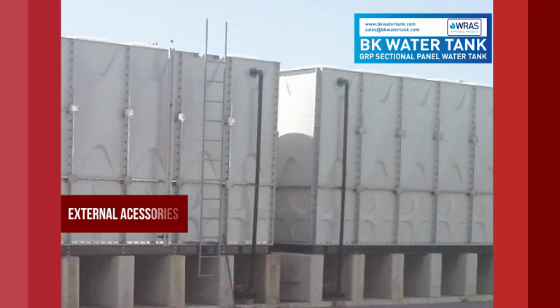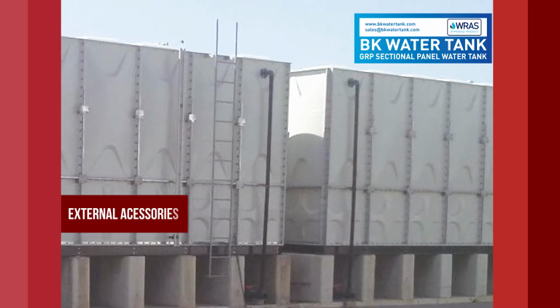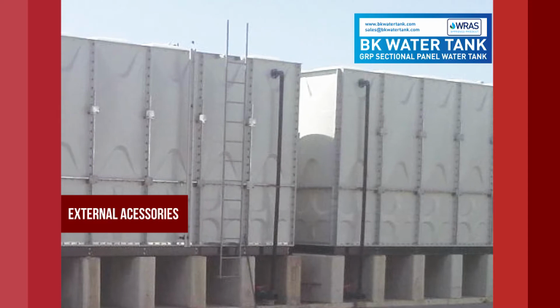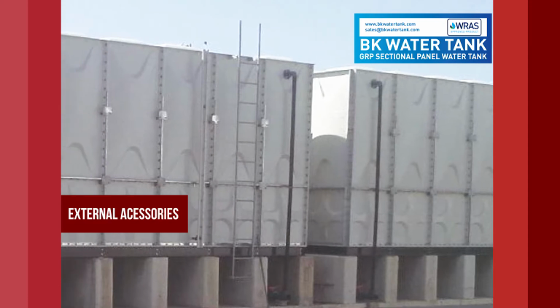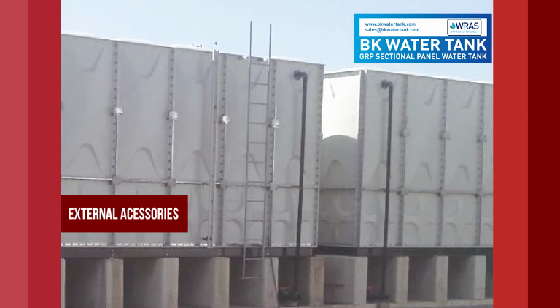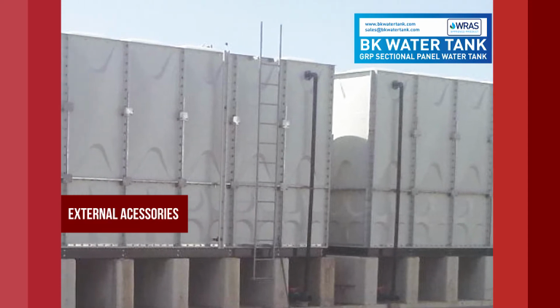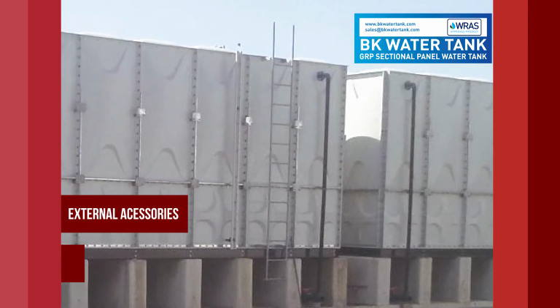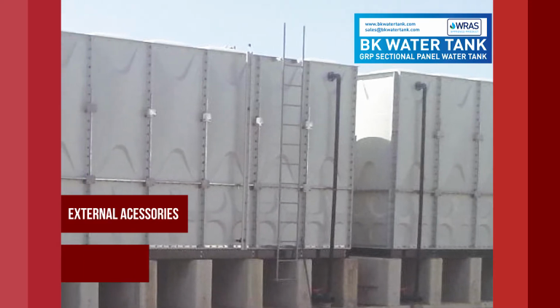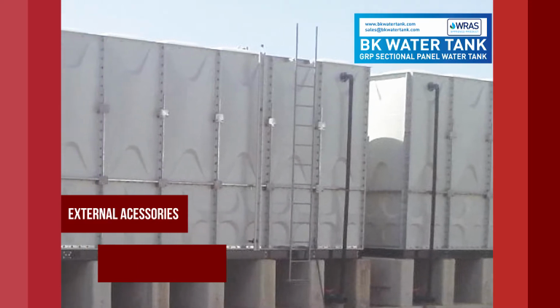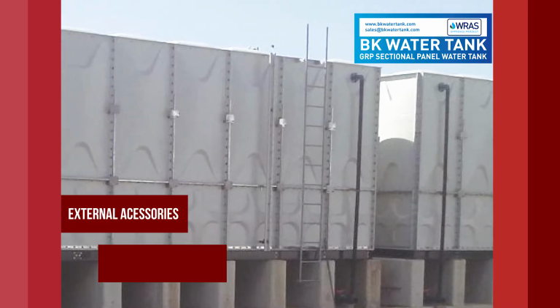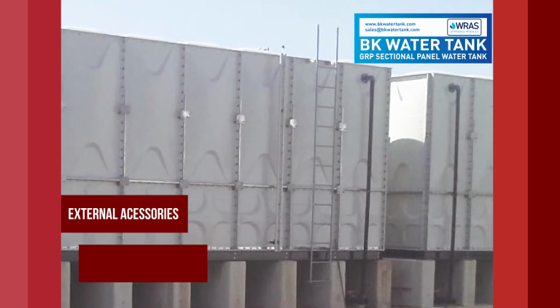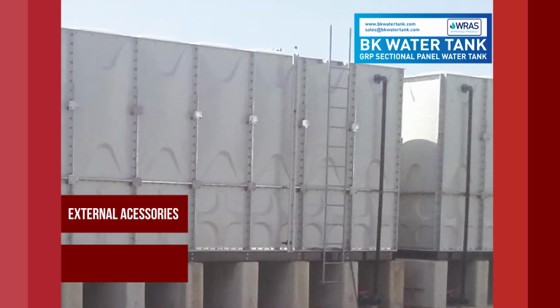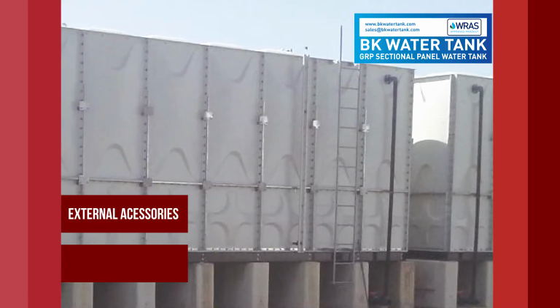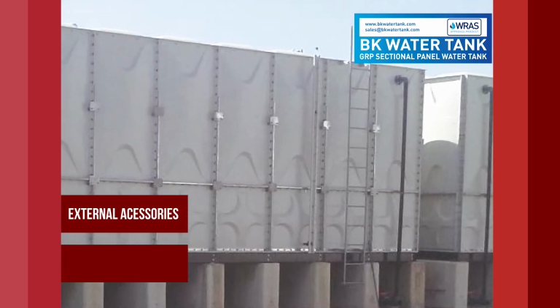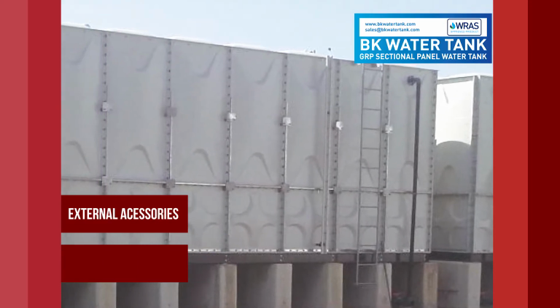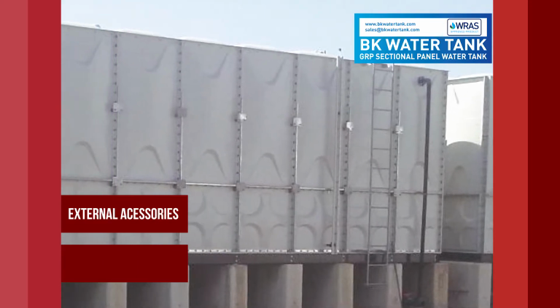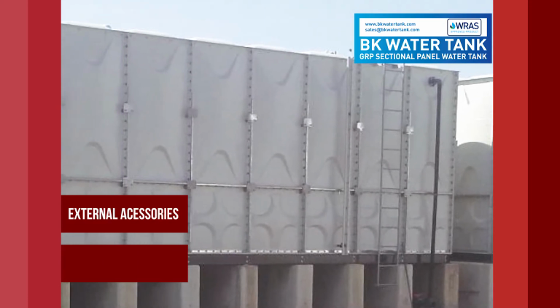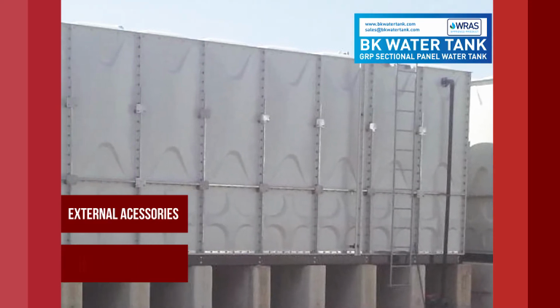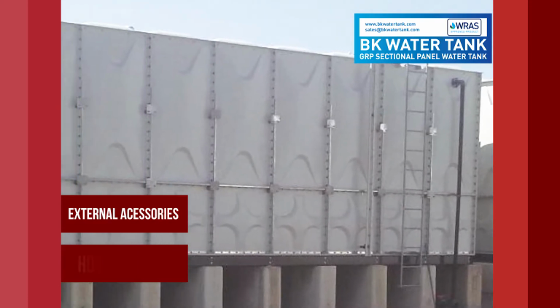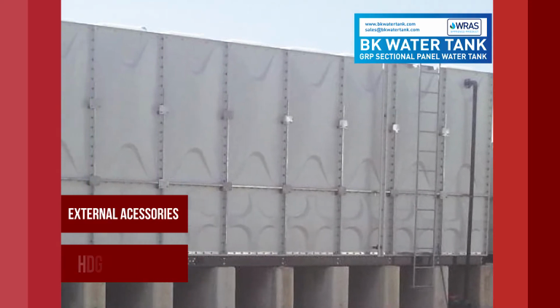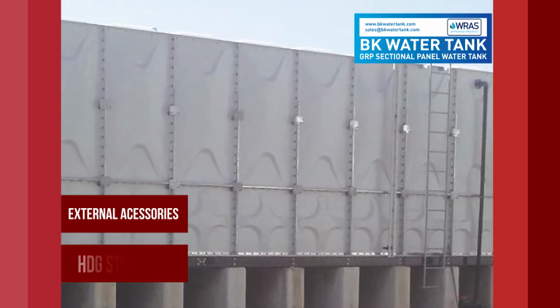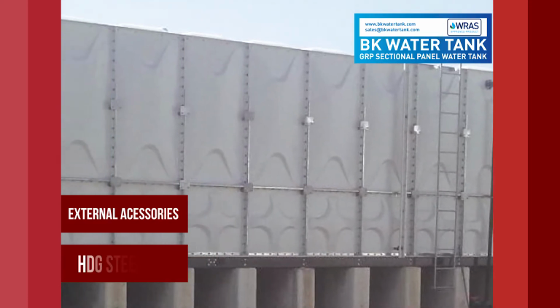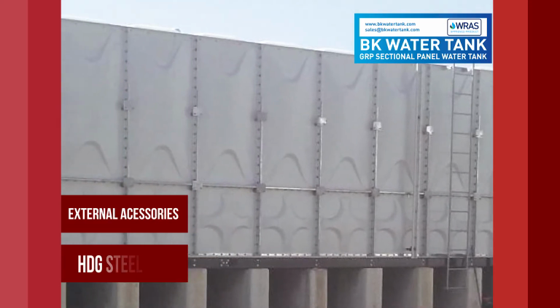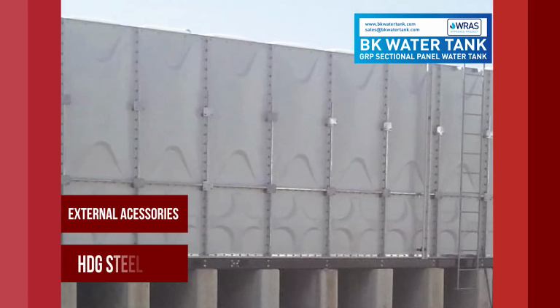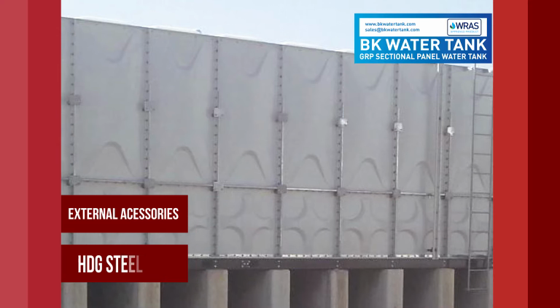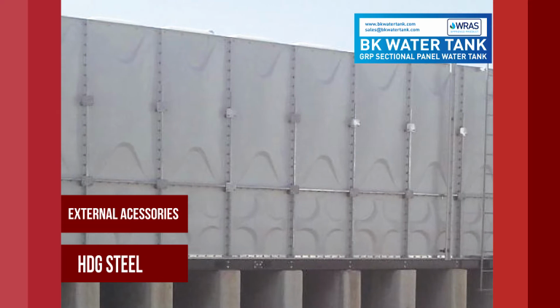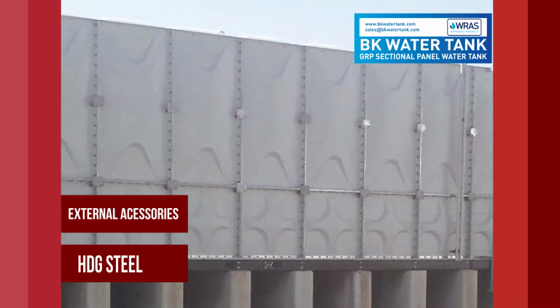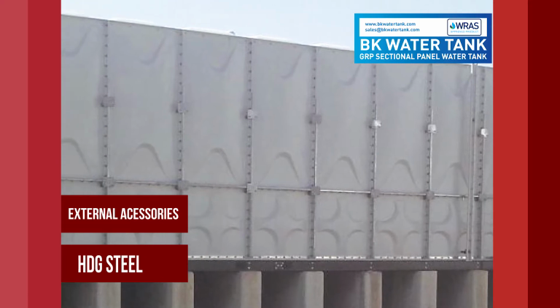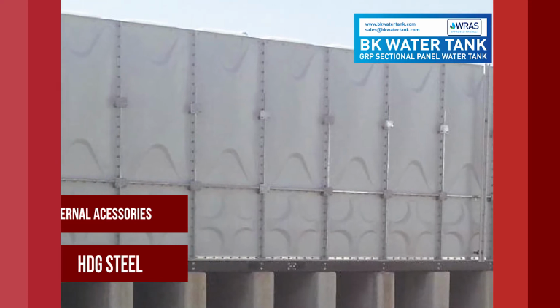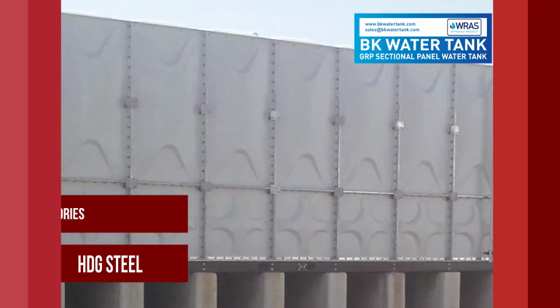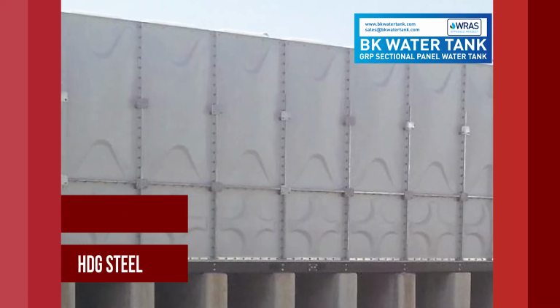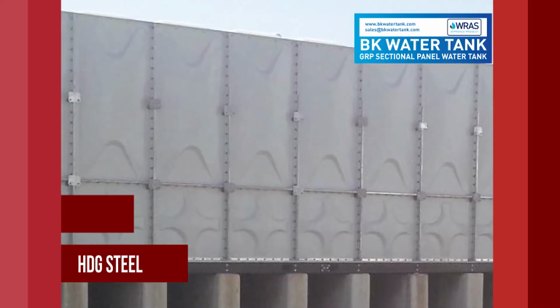External accessories: hot dip galvanized steel.